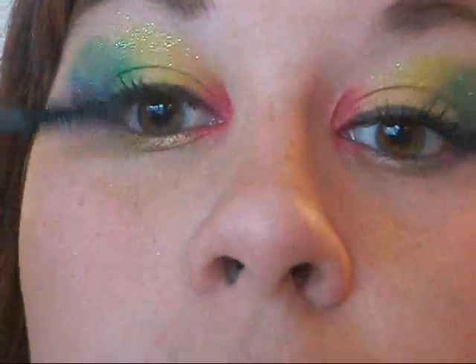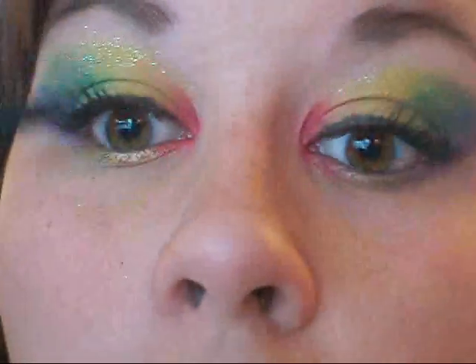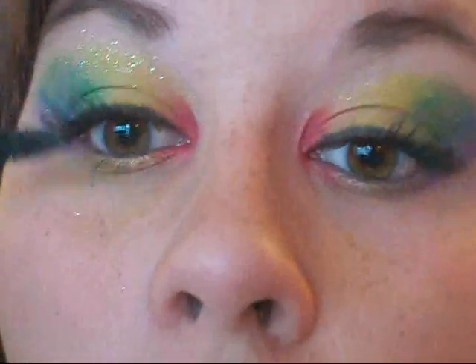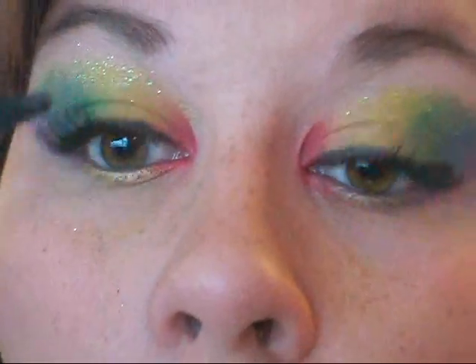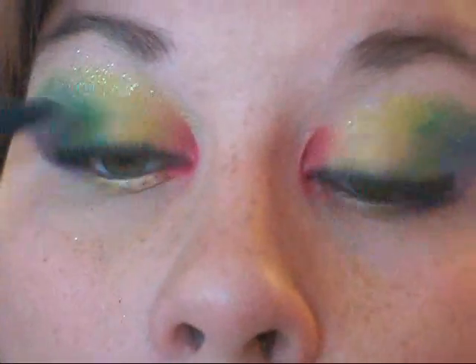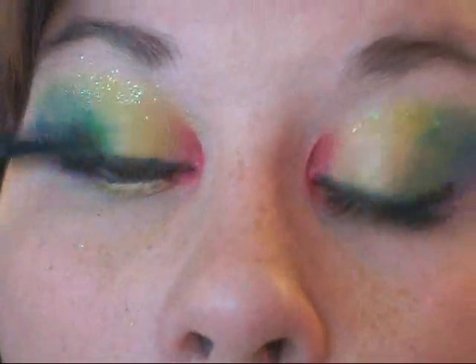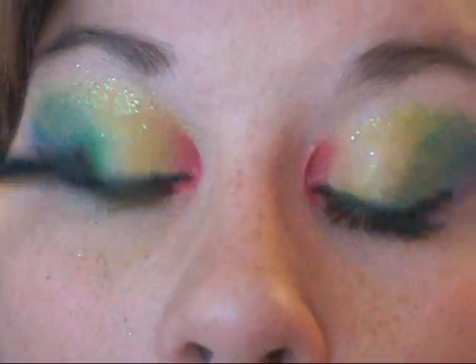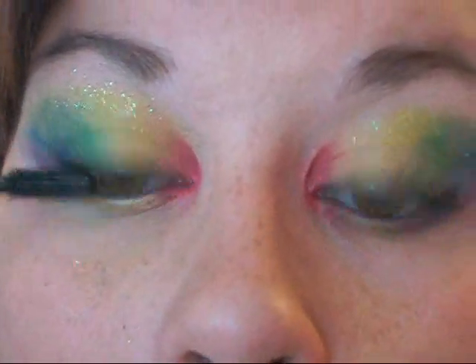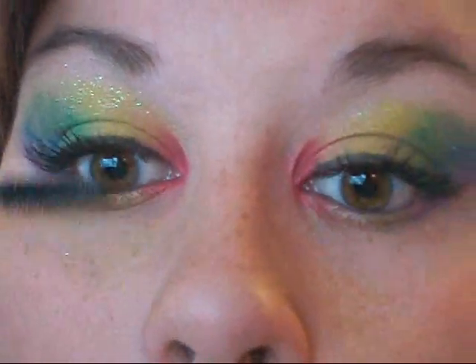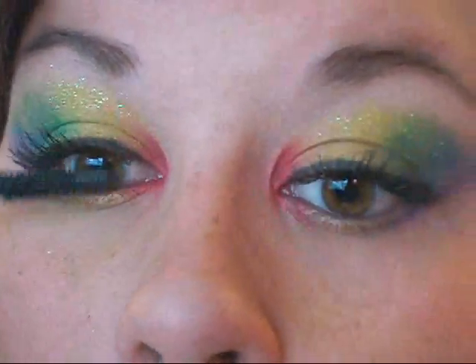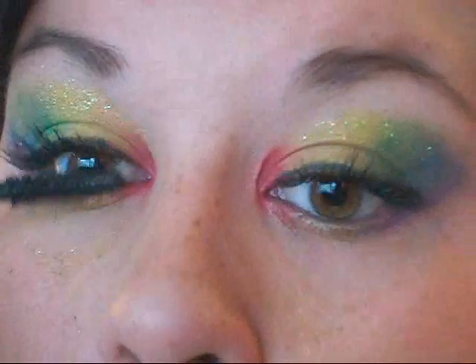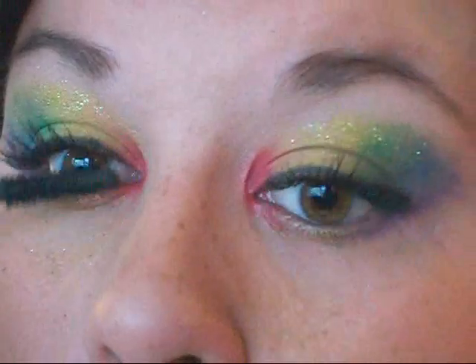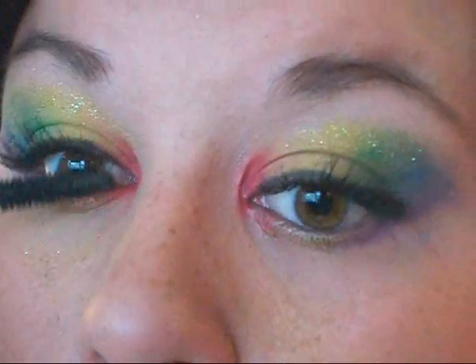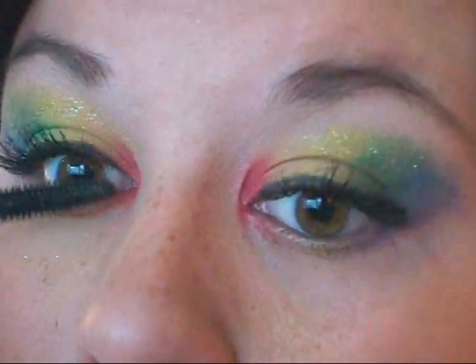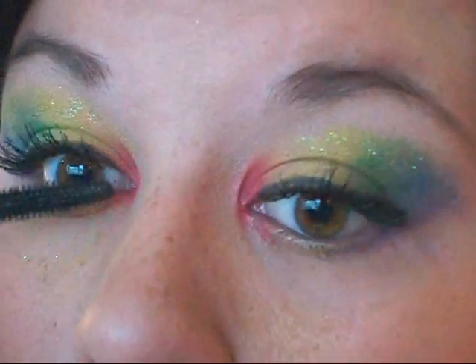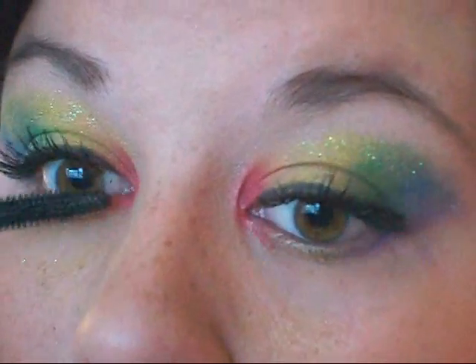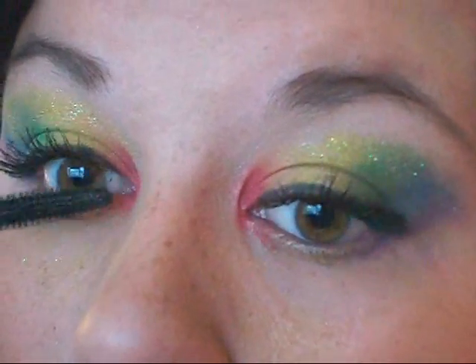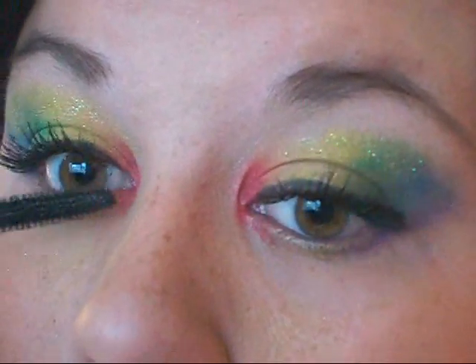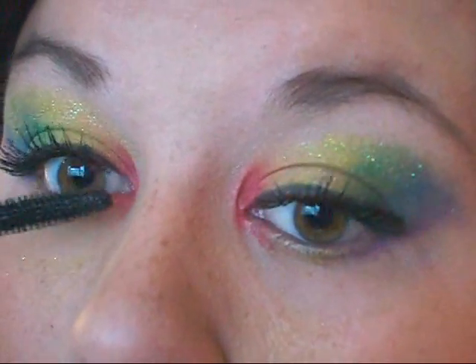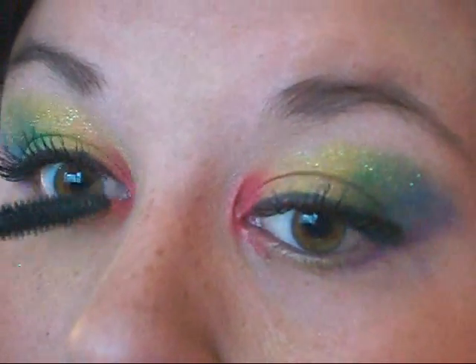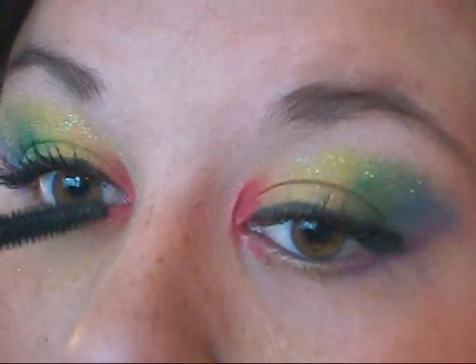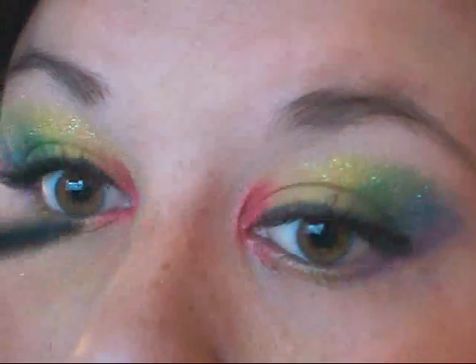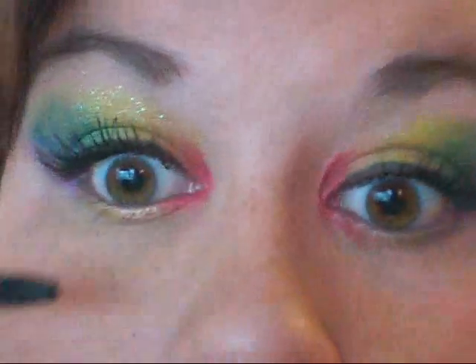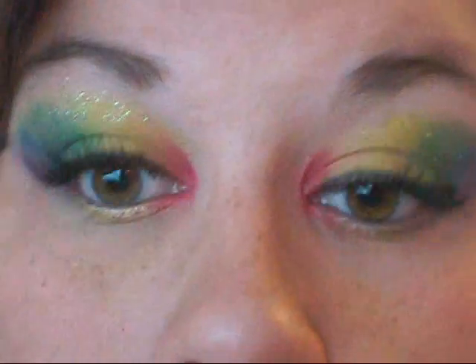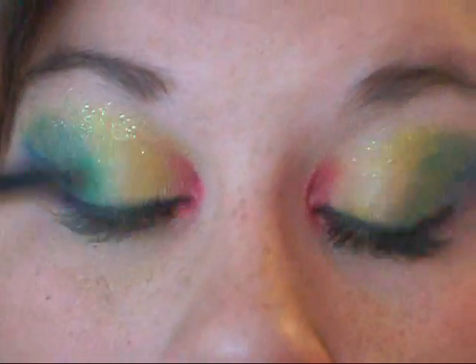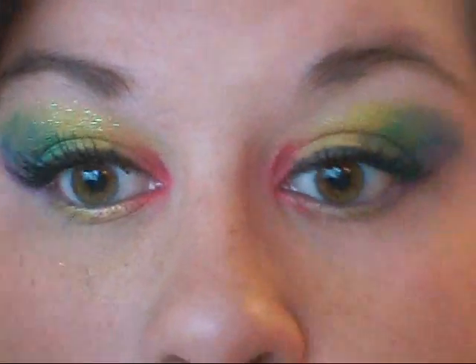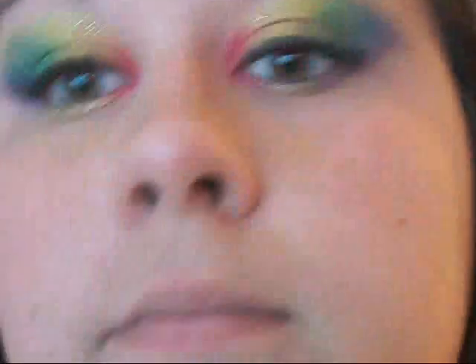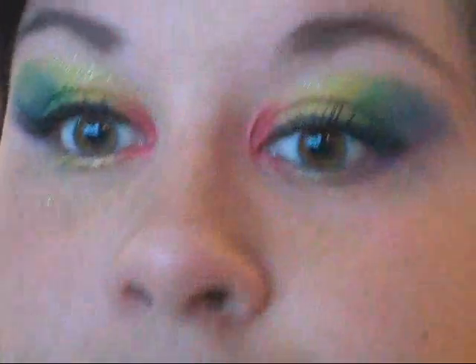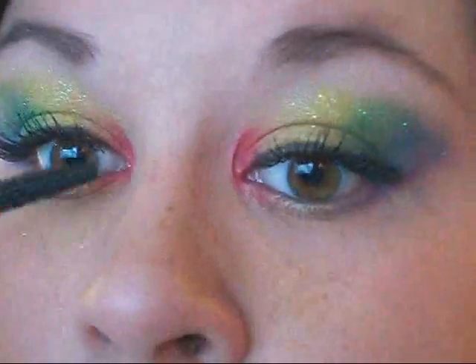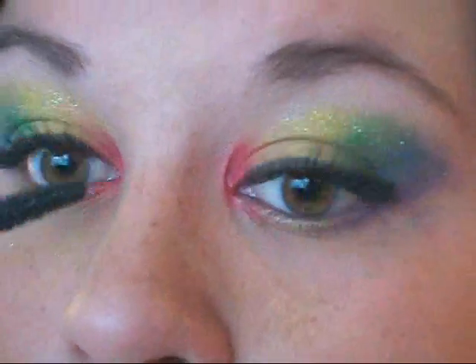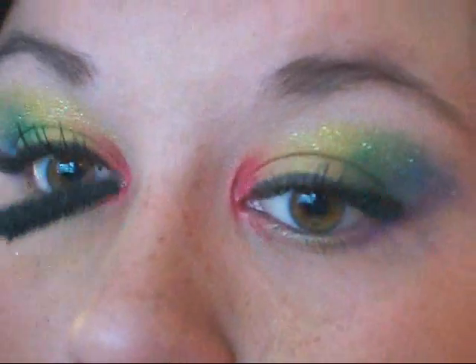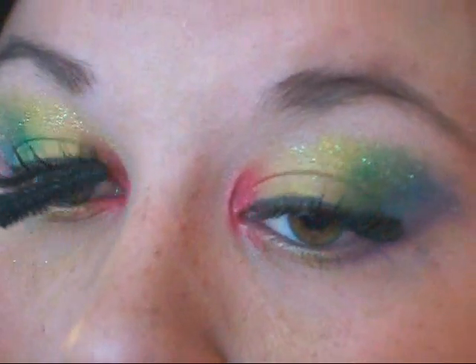Alright, so that's it for your eyes. This is what they're going to be looking like — very bright and glittery. Let's move on to our face.